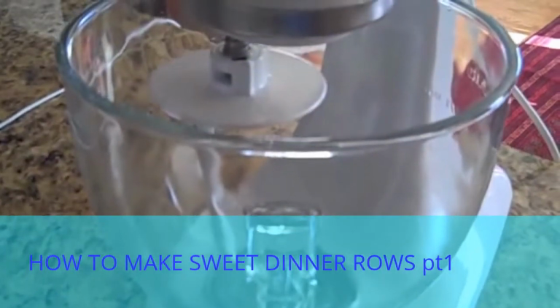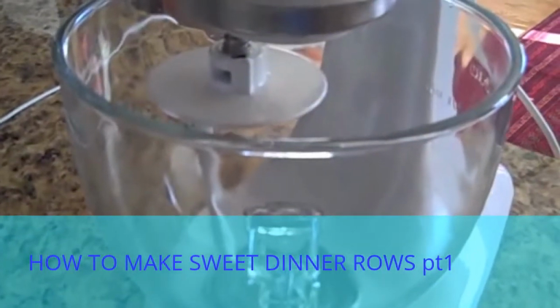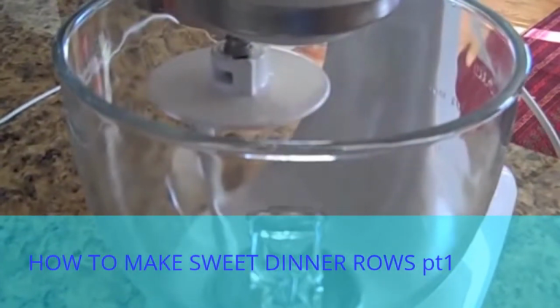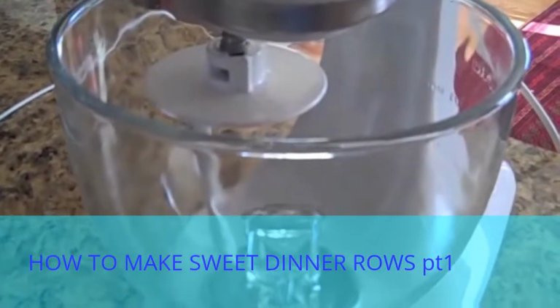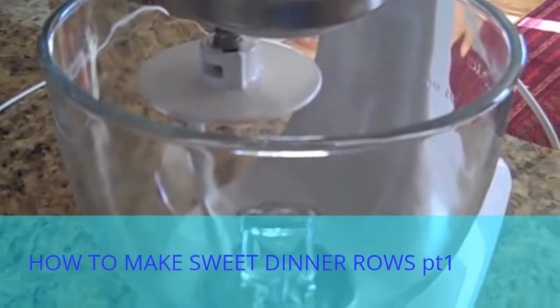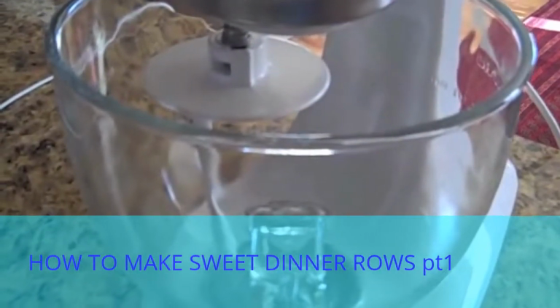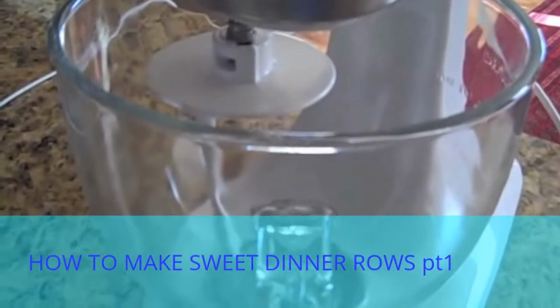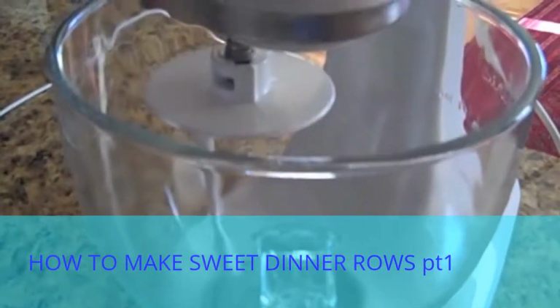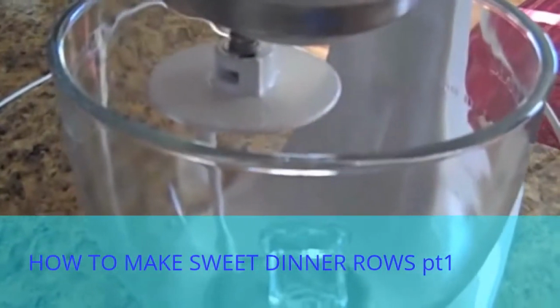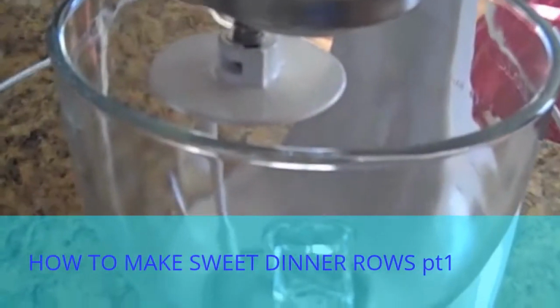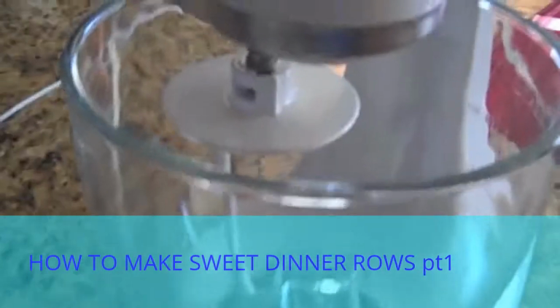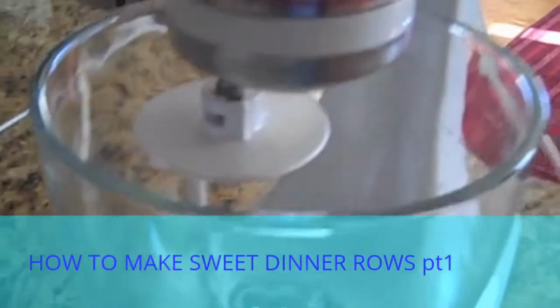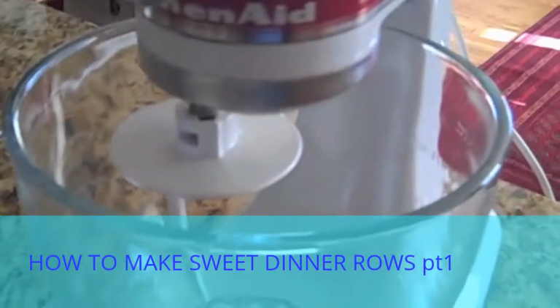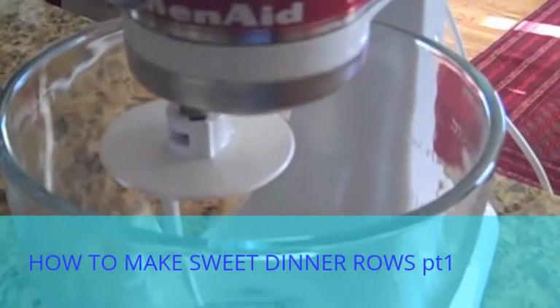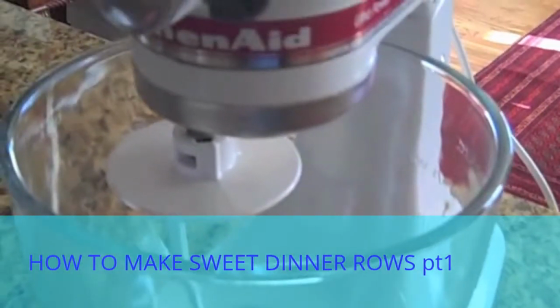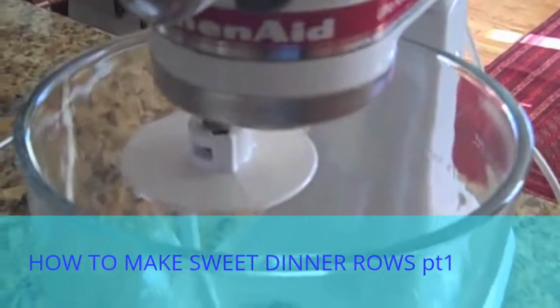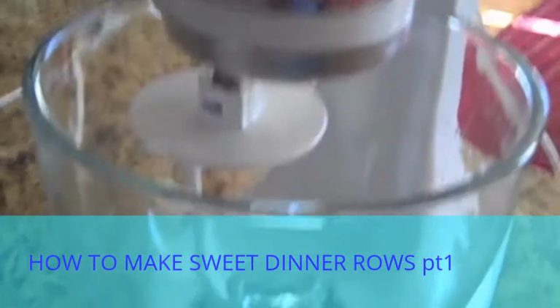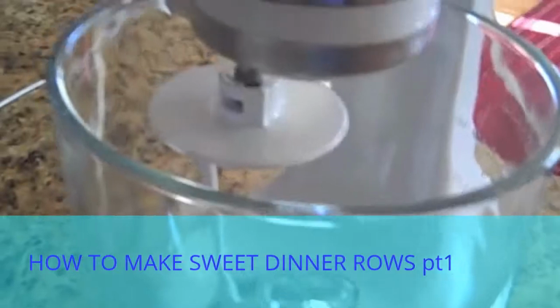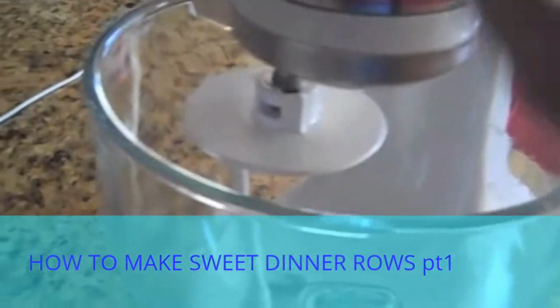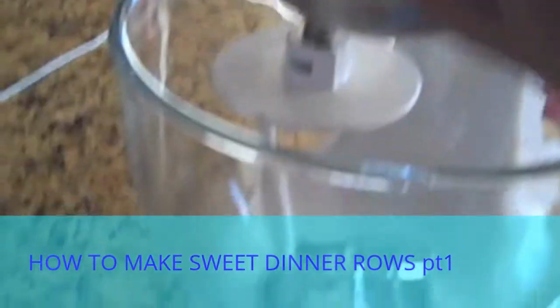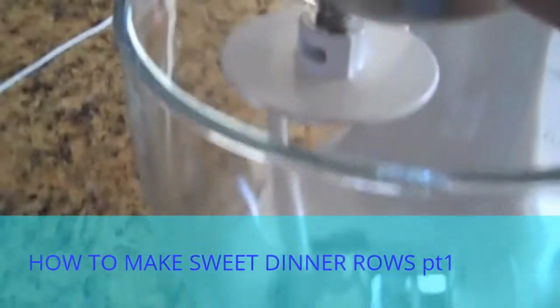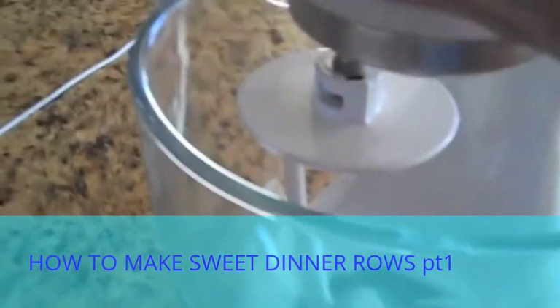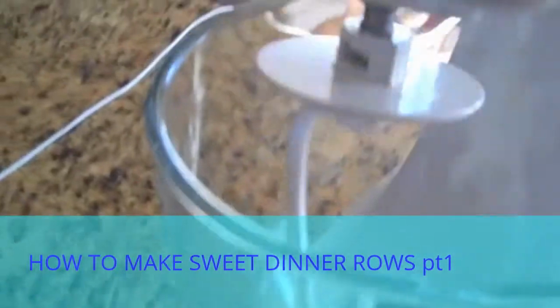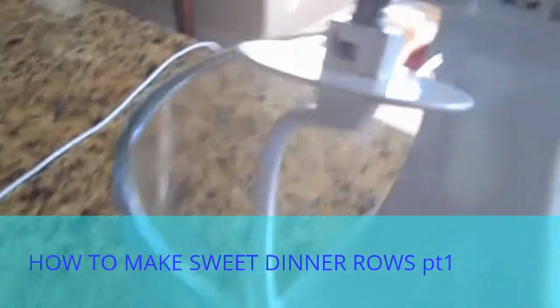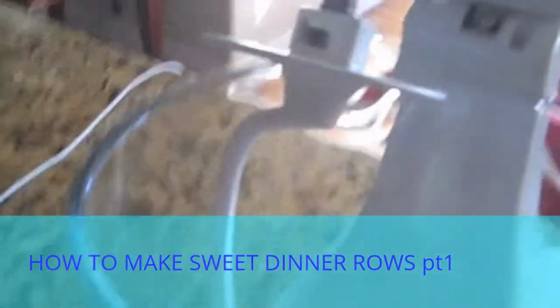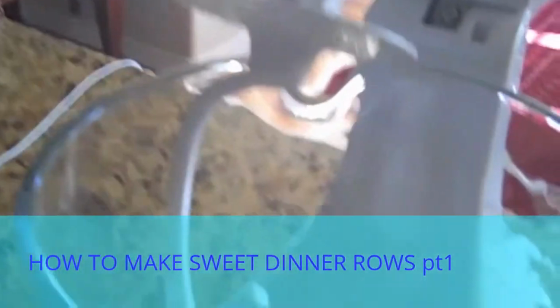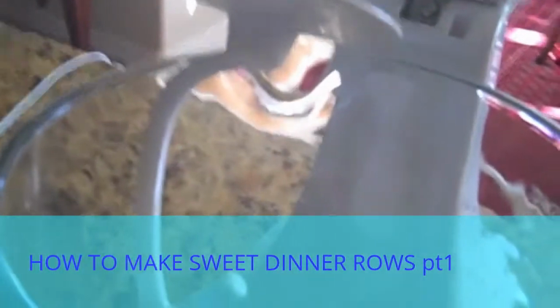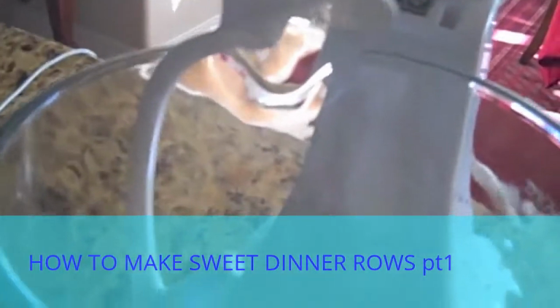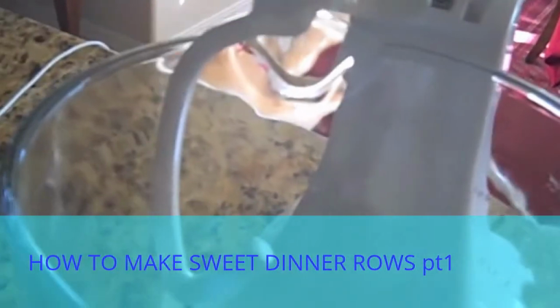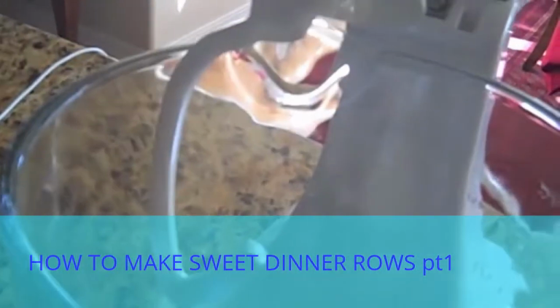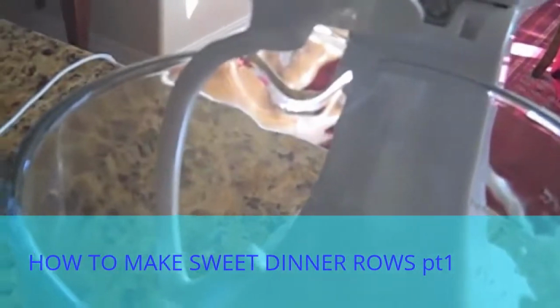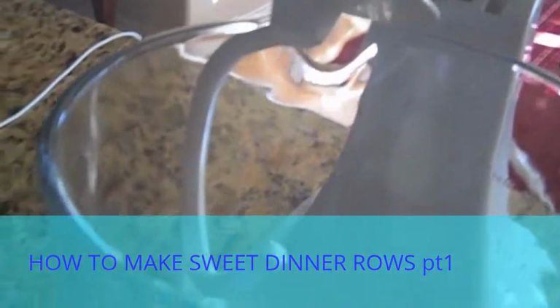Today we're going to be making some sweet dinner rolls. I have my KitchenAid stand mixer fitted with the dough hook attachment.